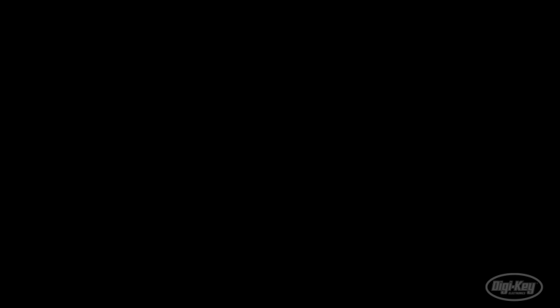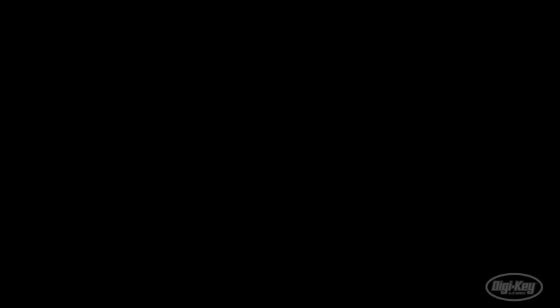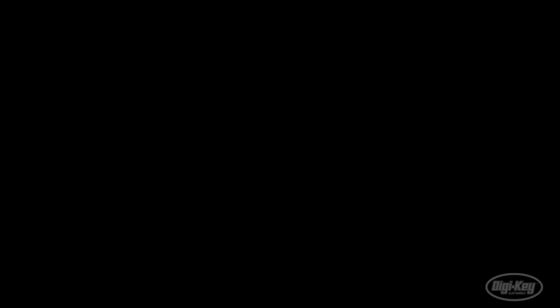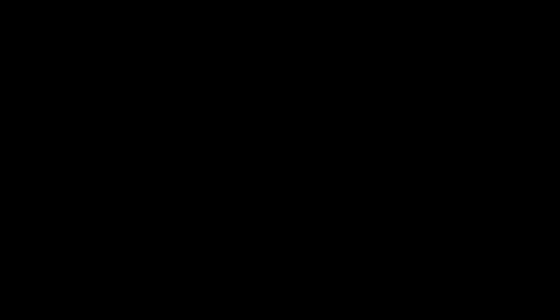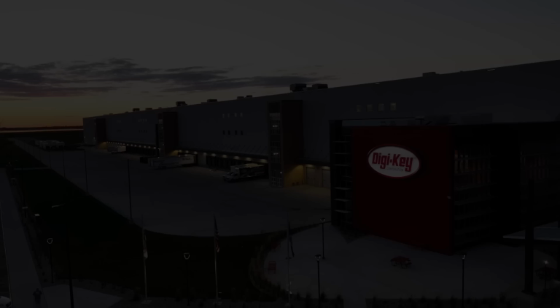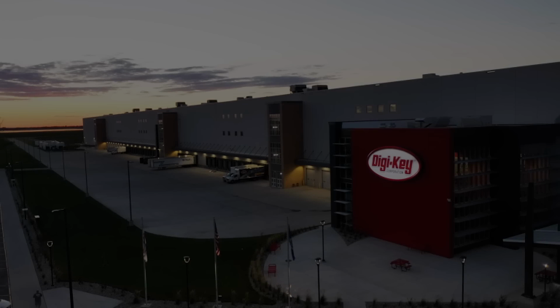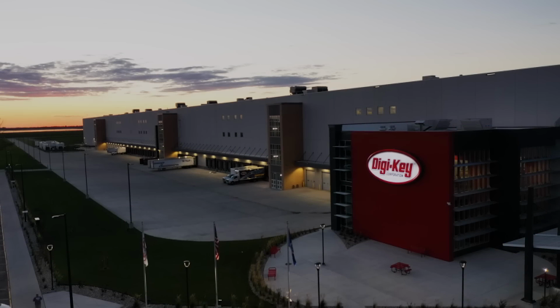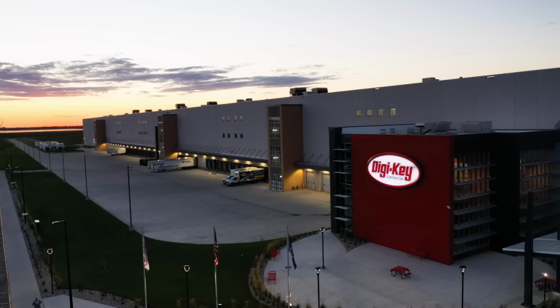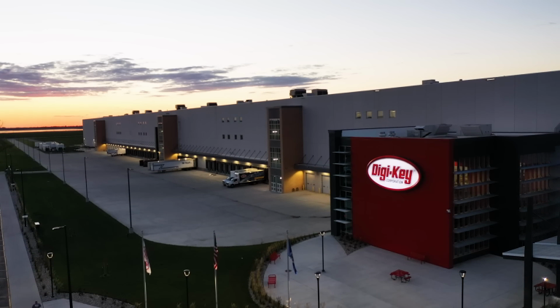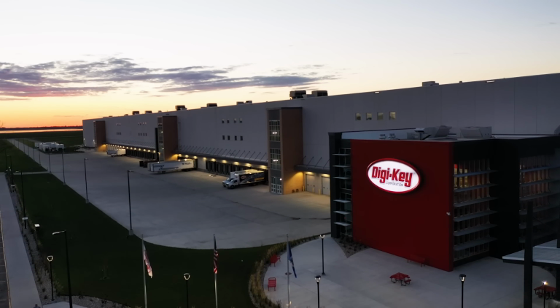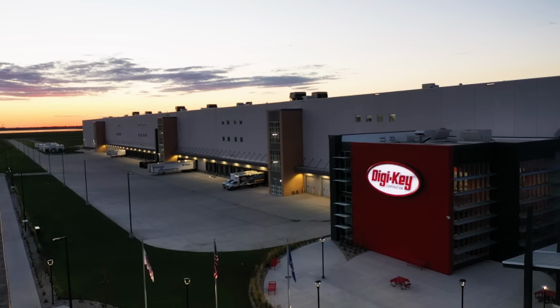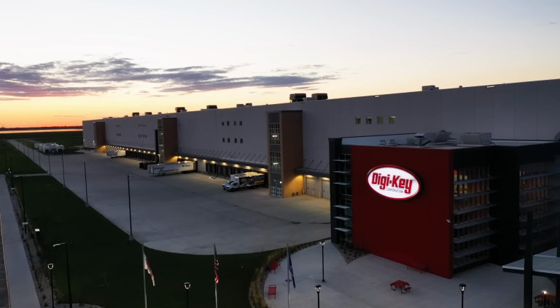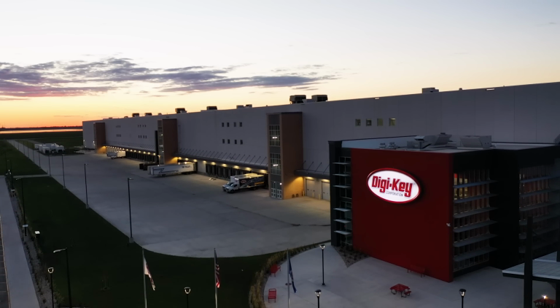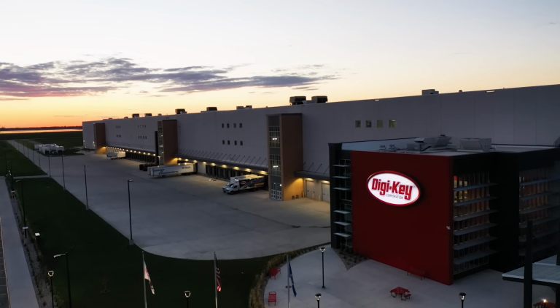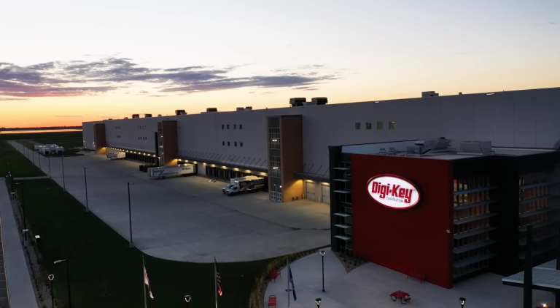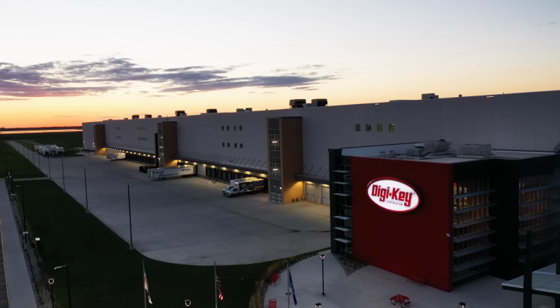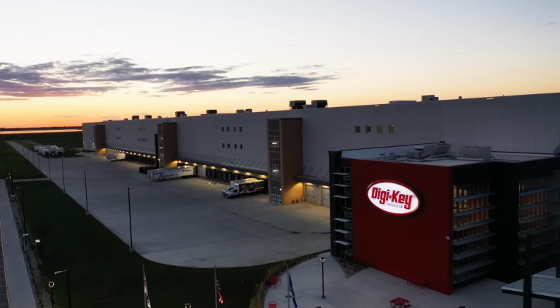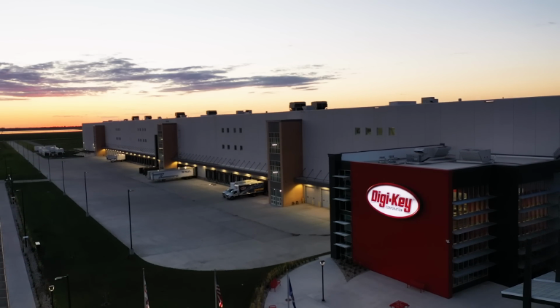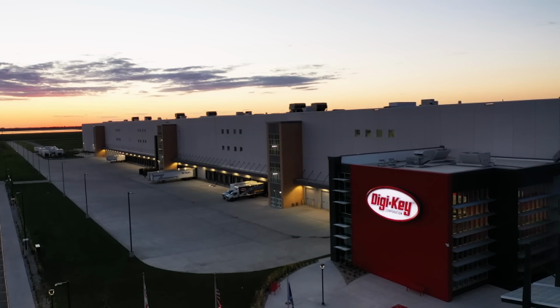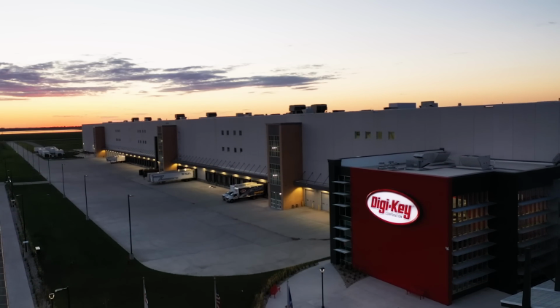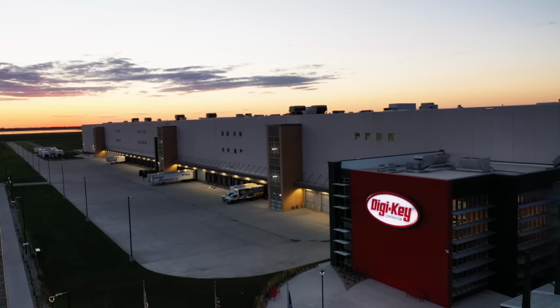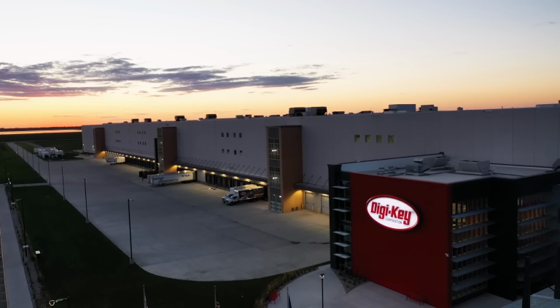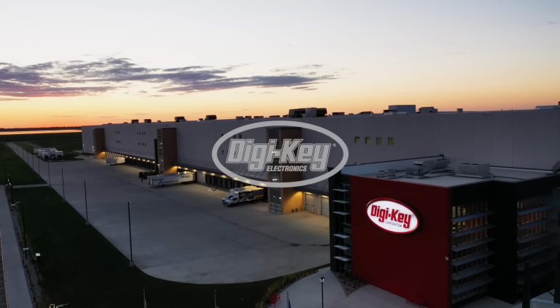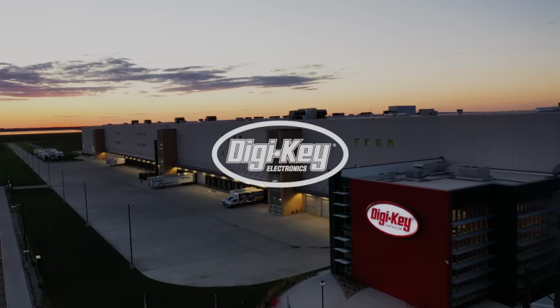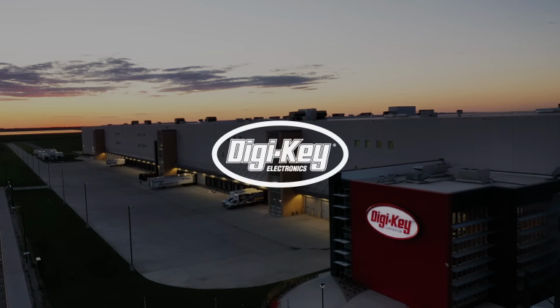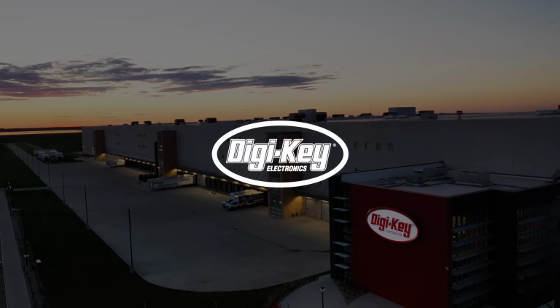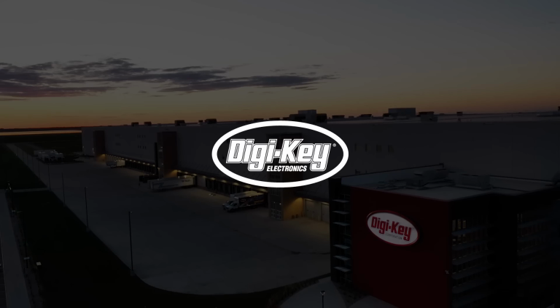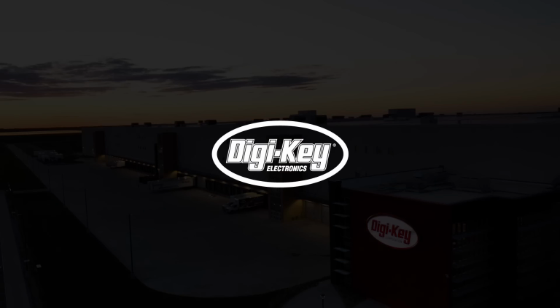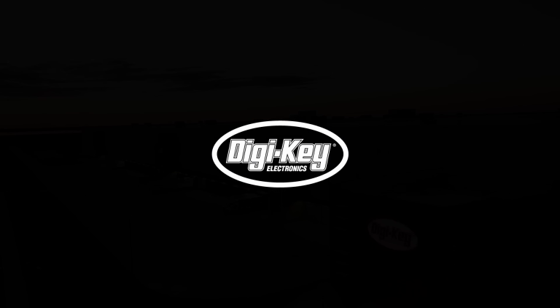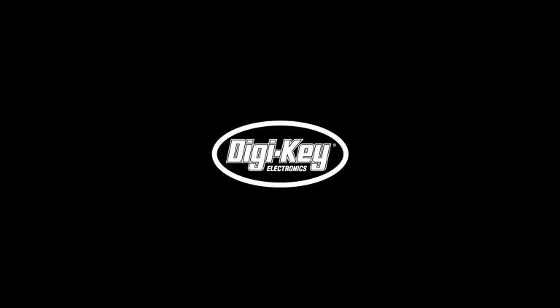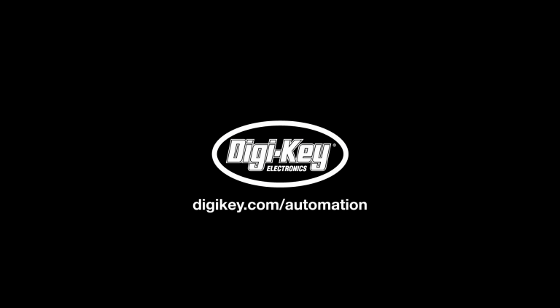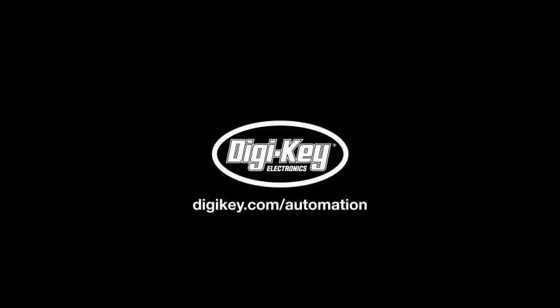Learn more about the latest in automation components from industry leaders like Omron at digikey.com.